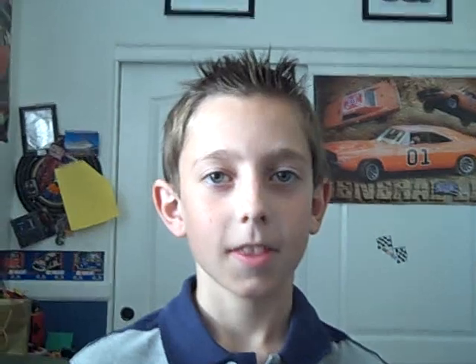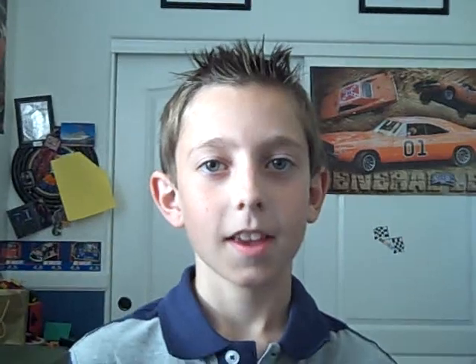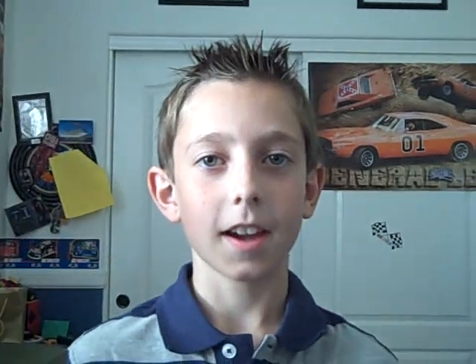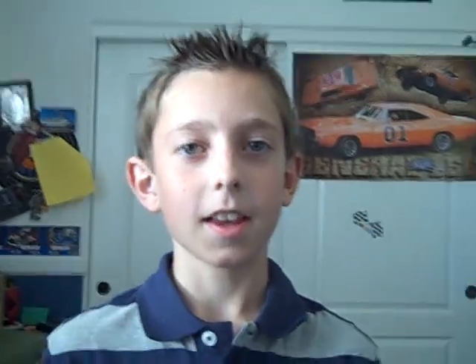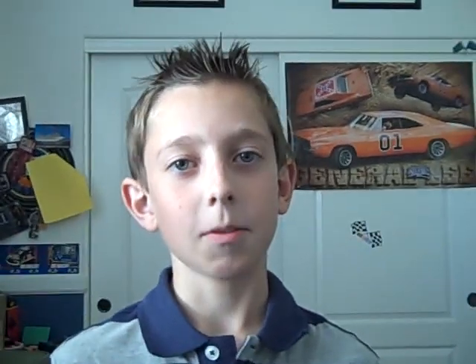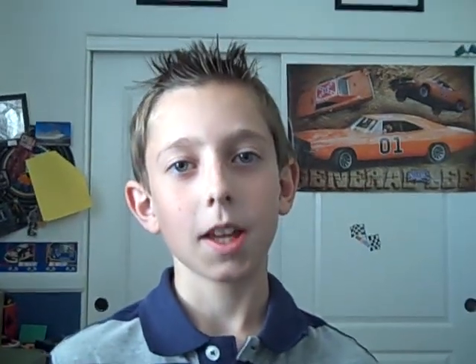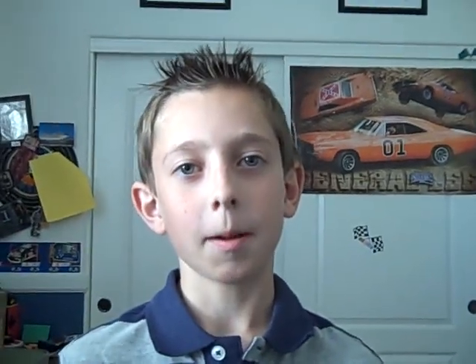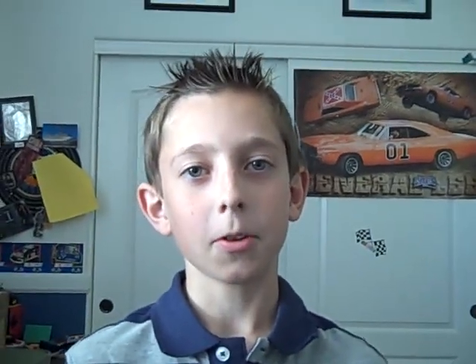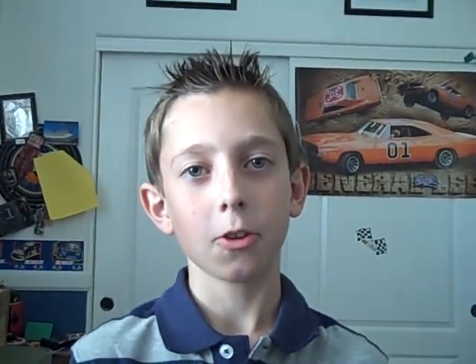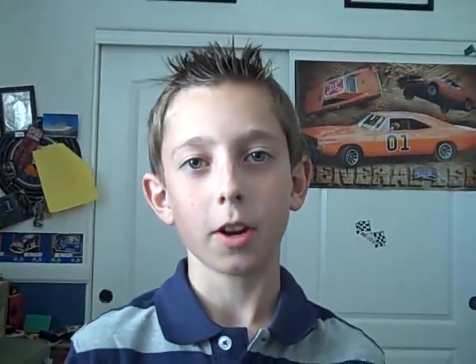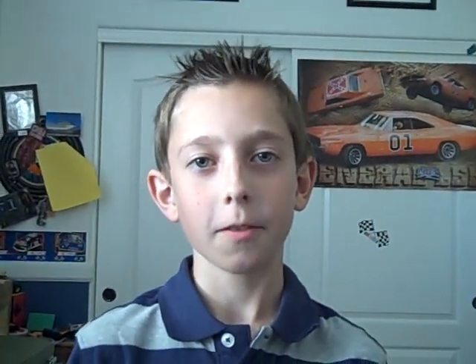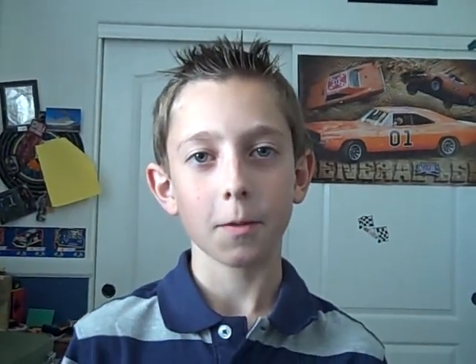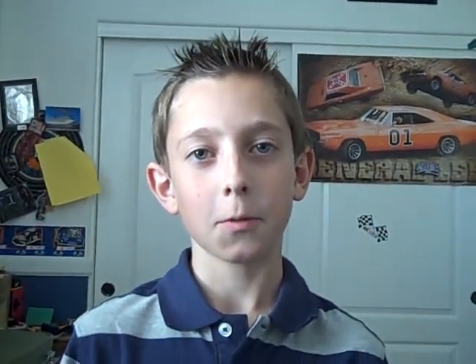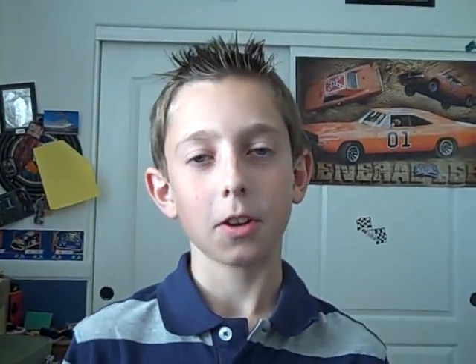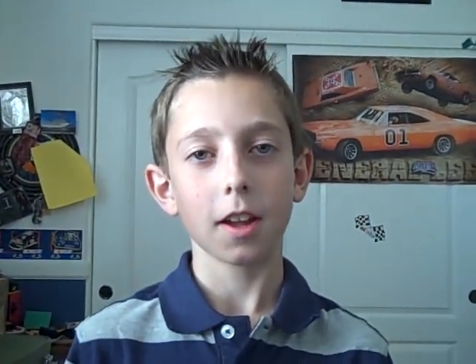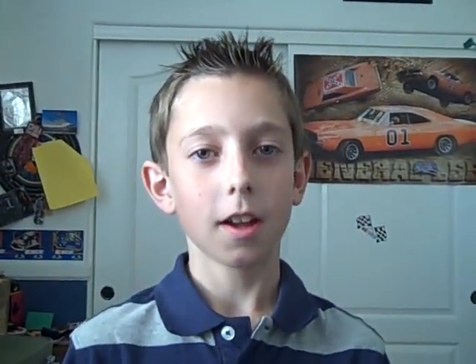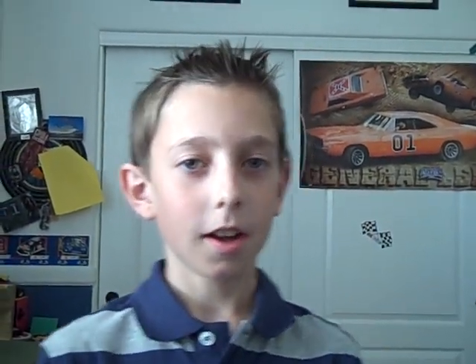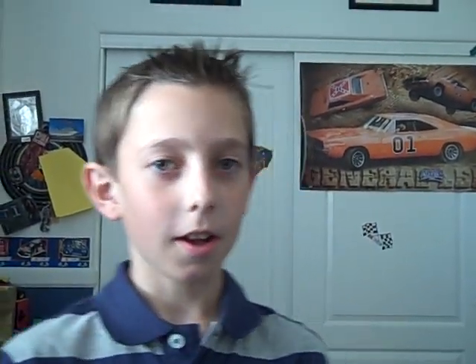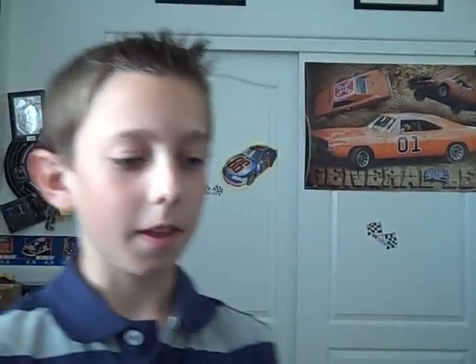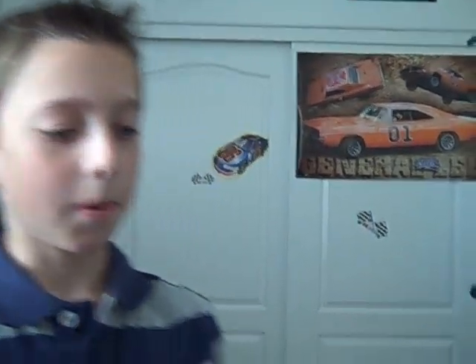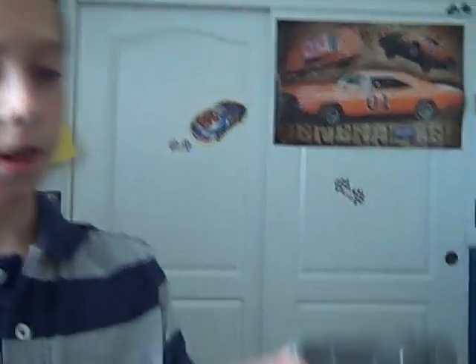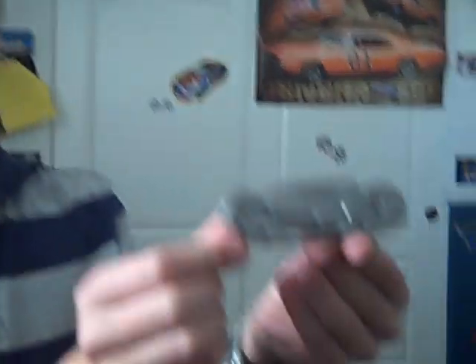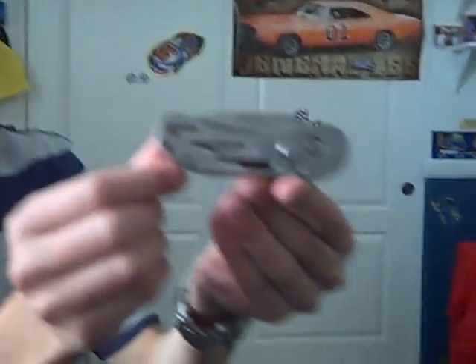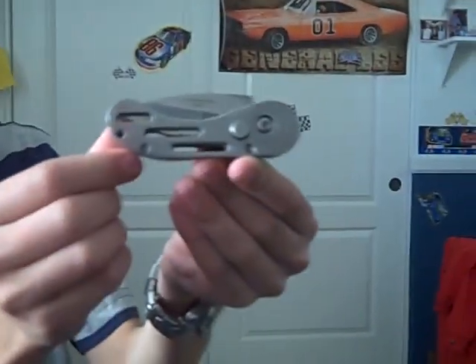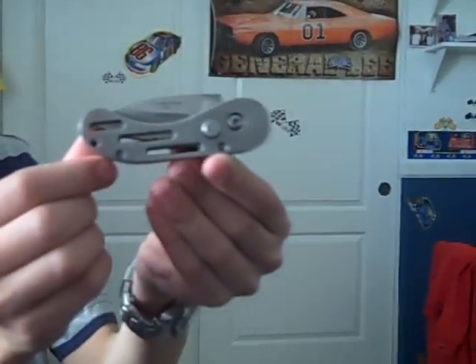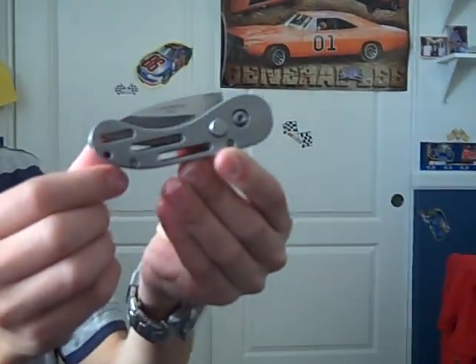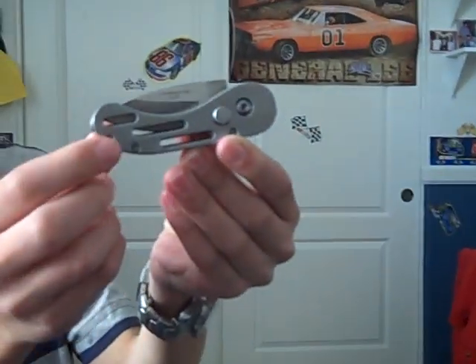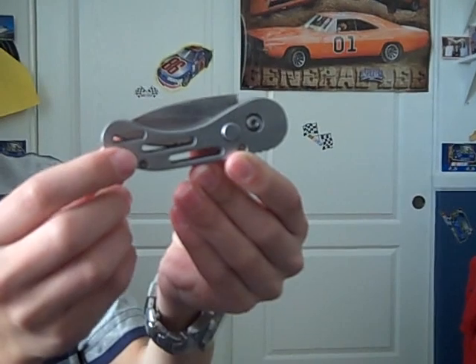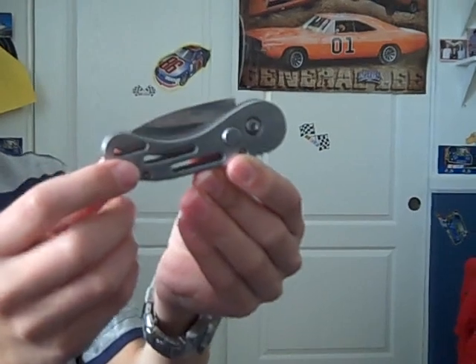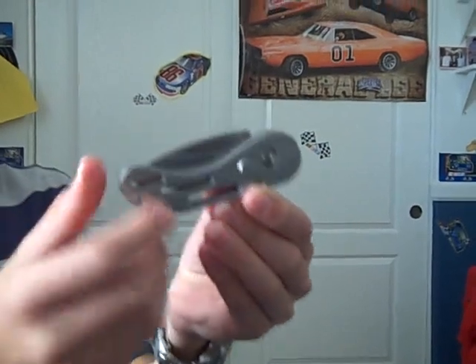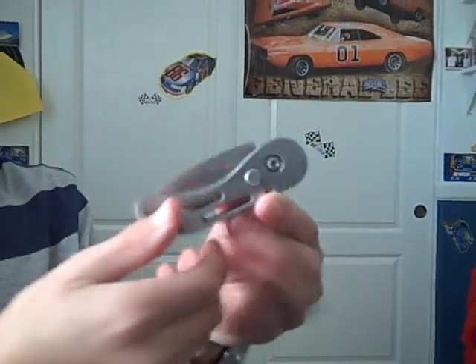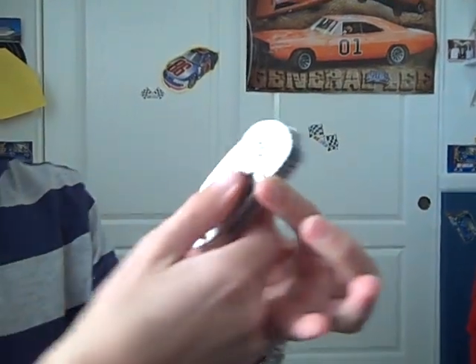Hey guys, it's me. I'm going to do a knife review for you today on the Peanut Spring Loaded Knife. So here it is.